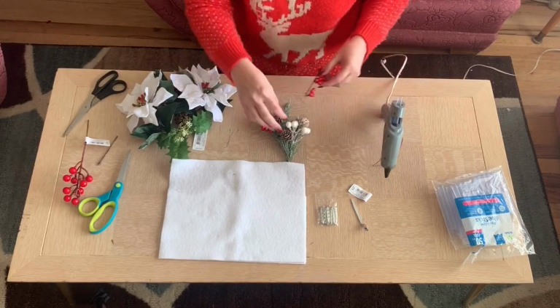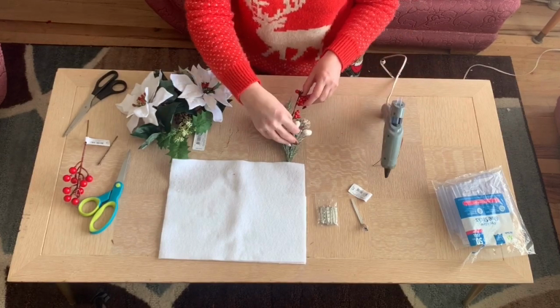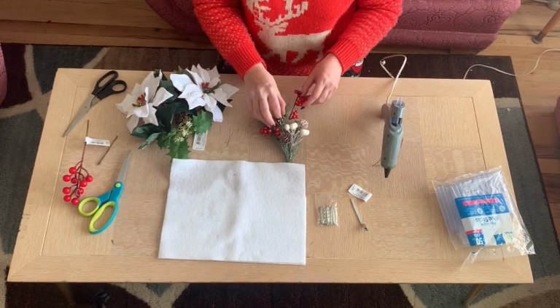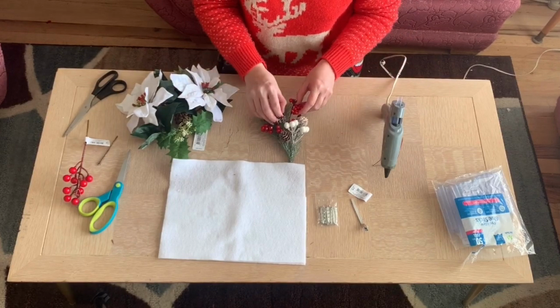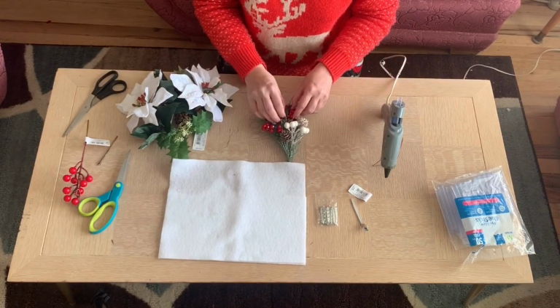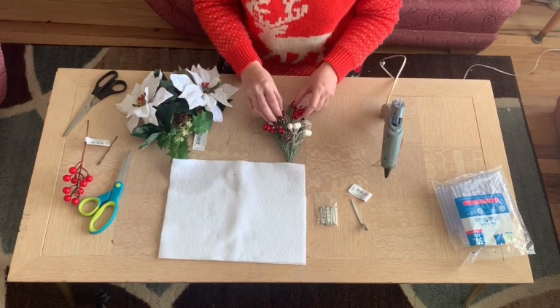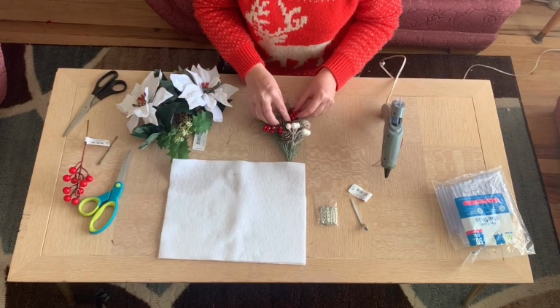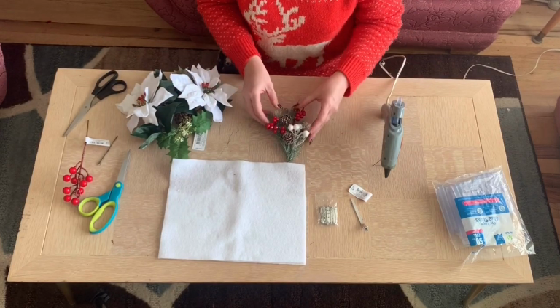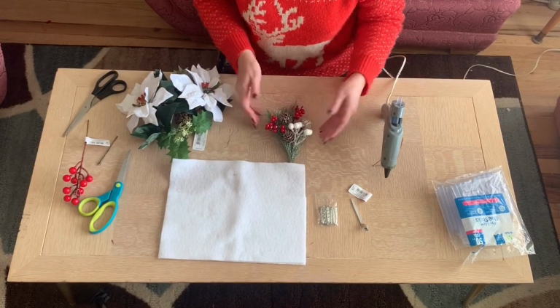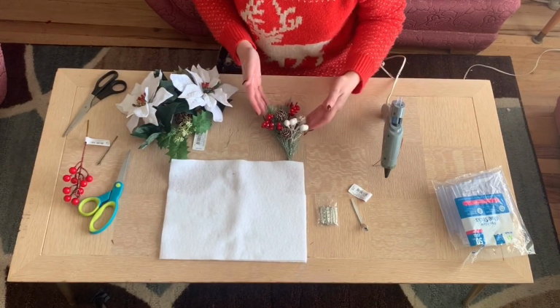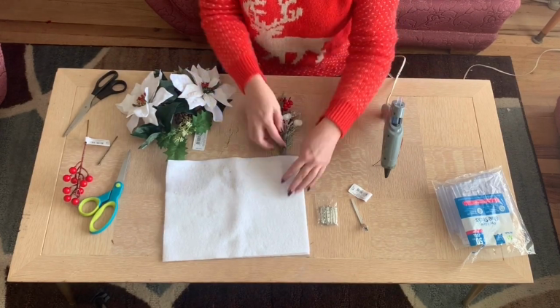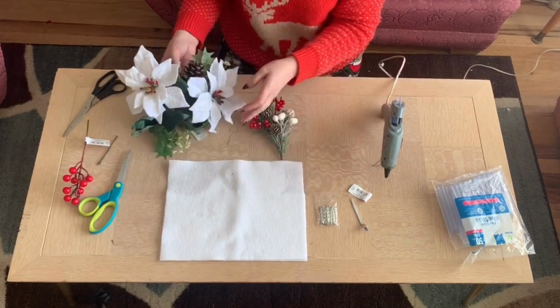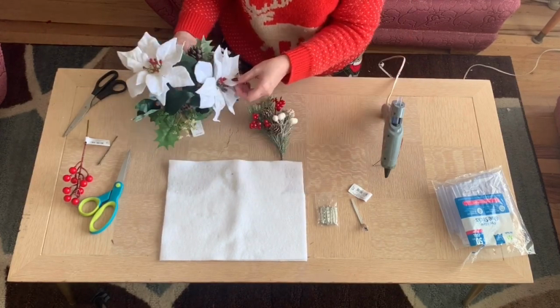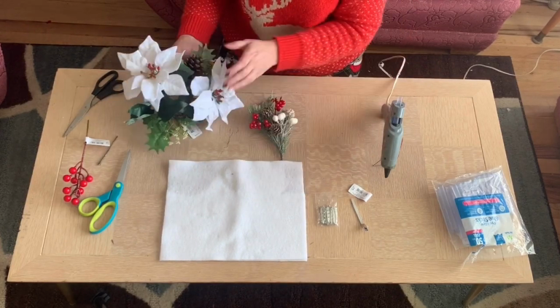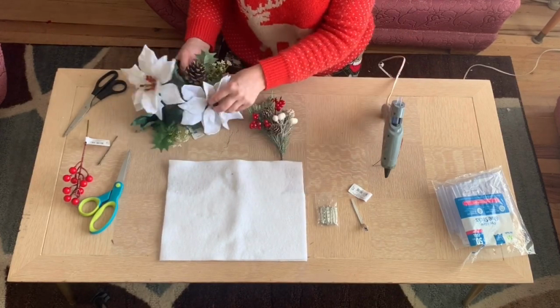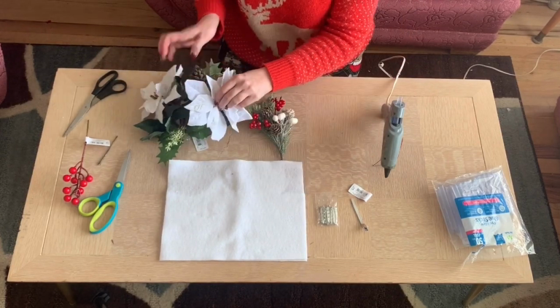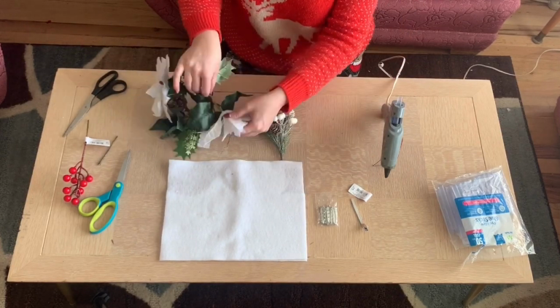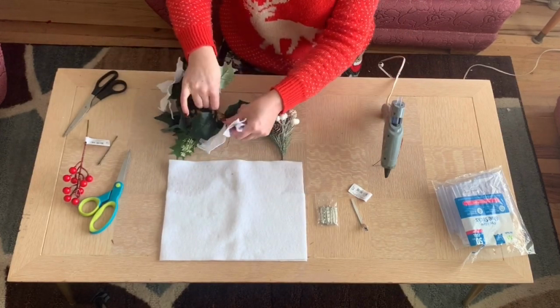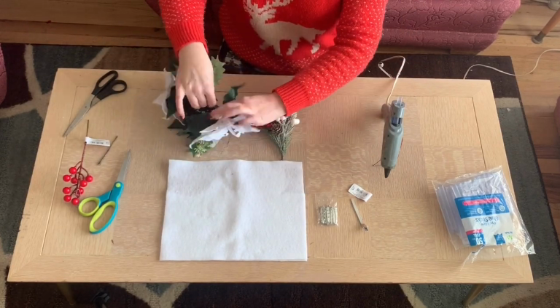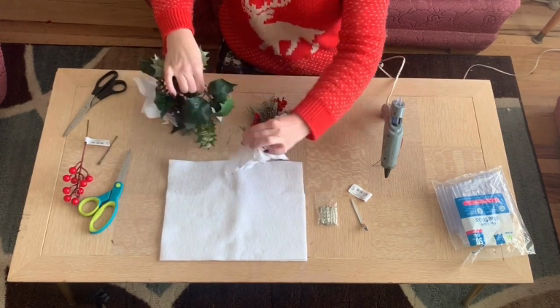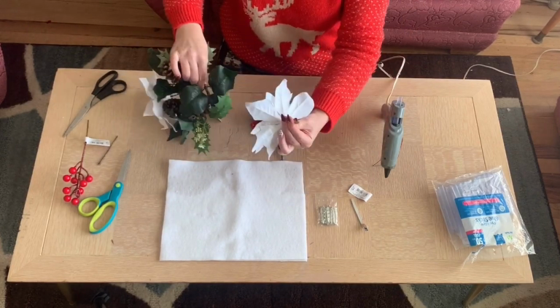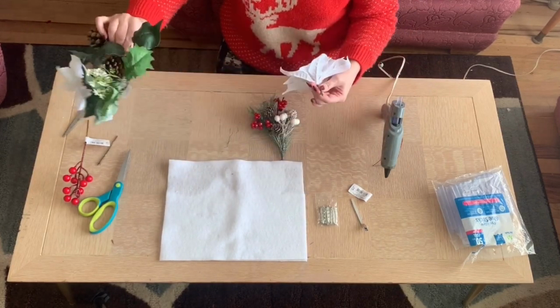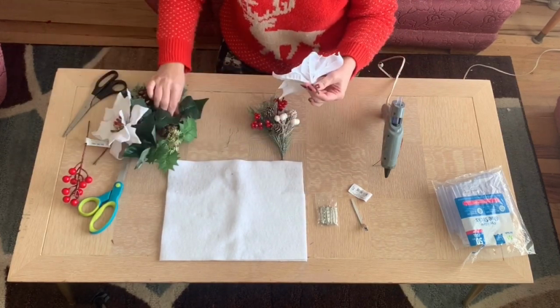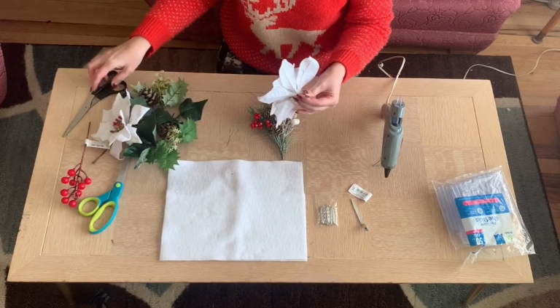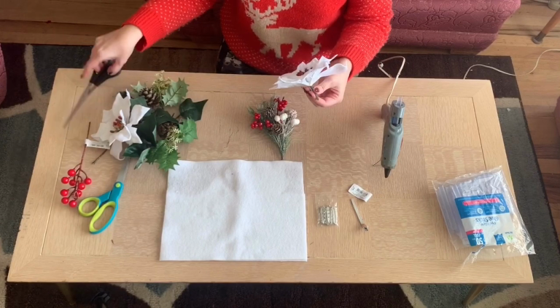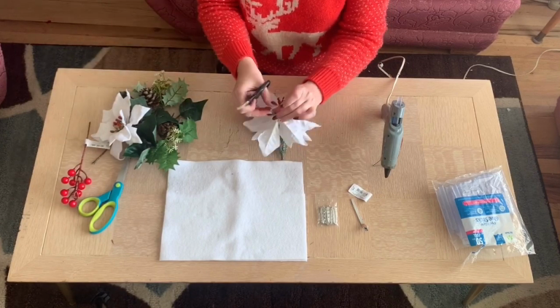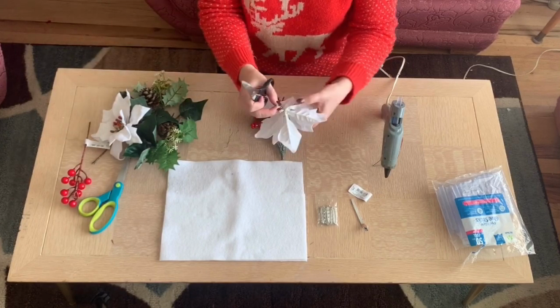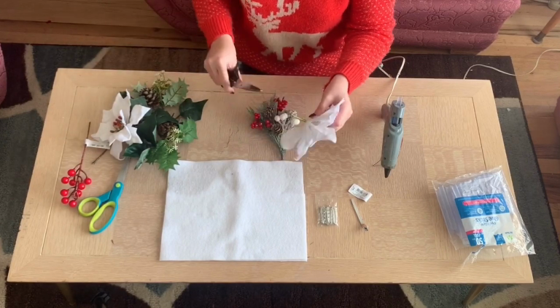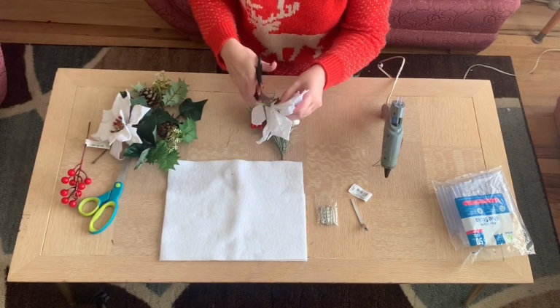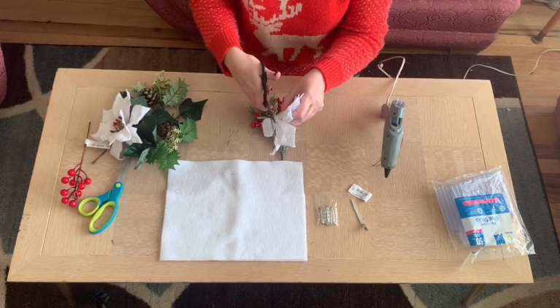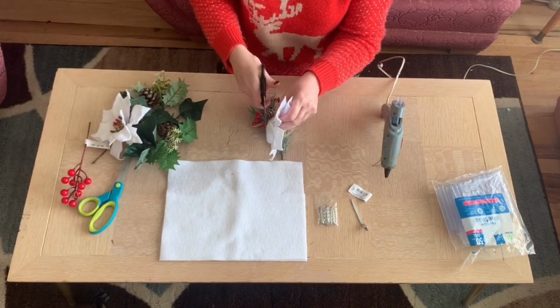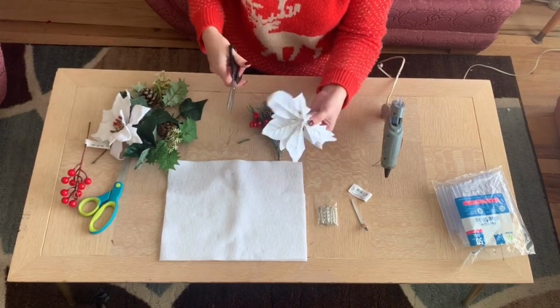Just a reminder: be careful with the hot glue. I totally burned the crap out of my finger making this. It's fine.